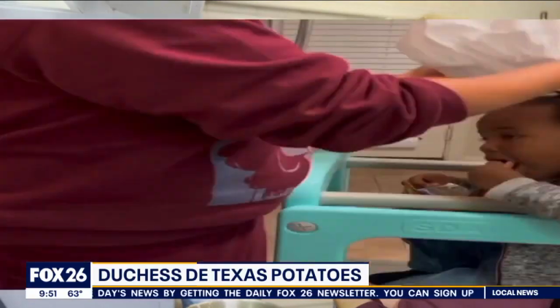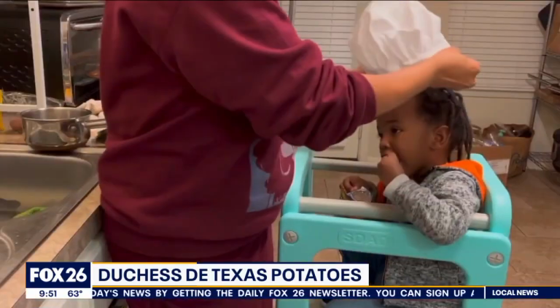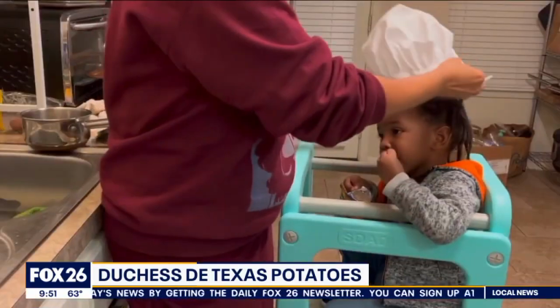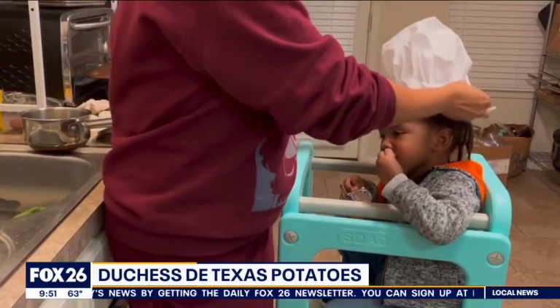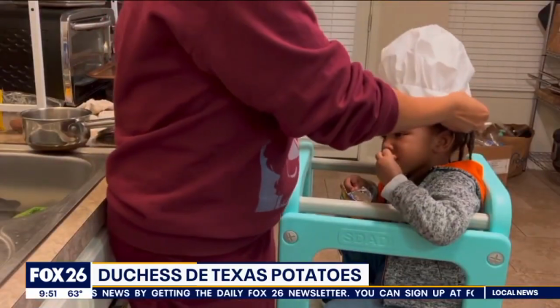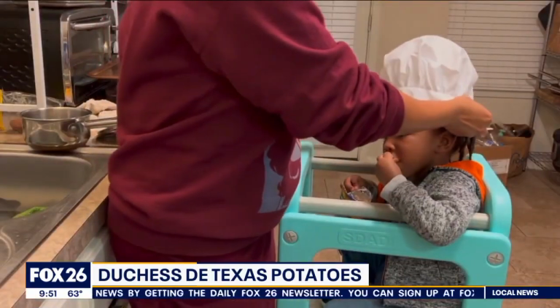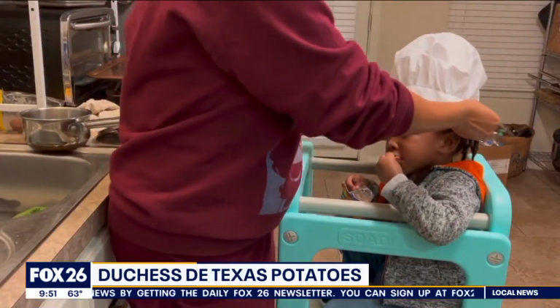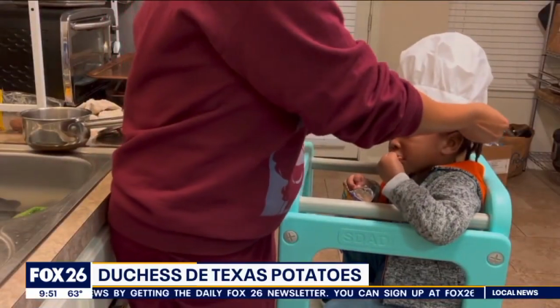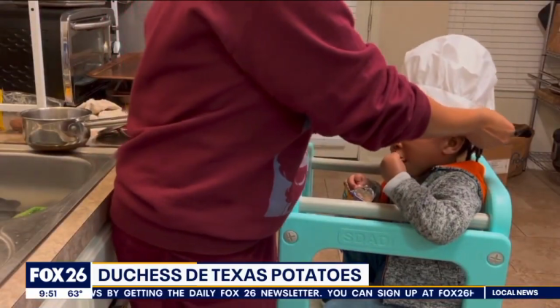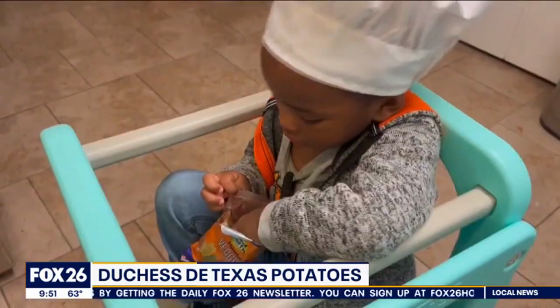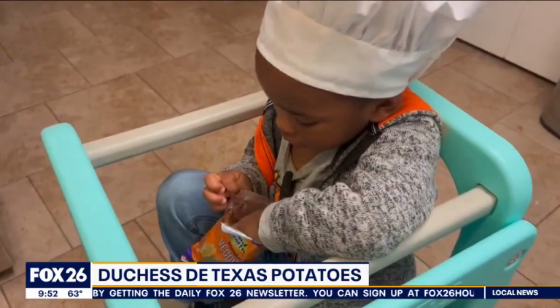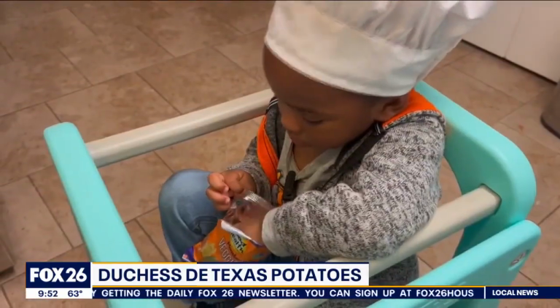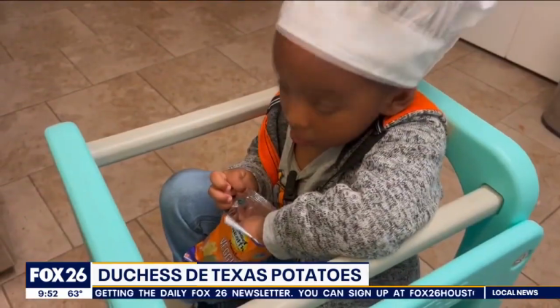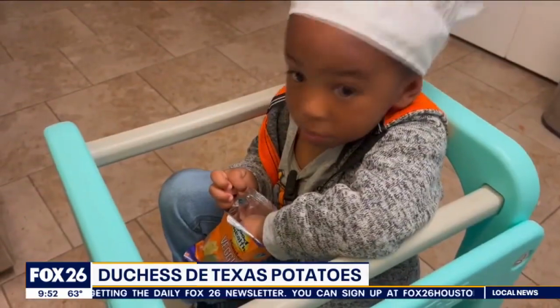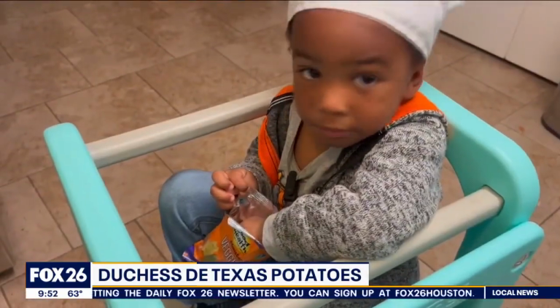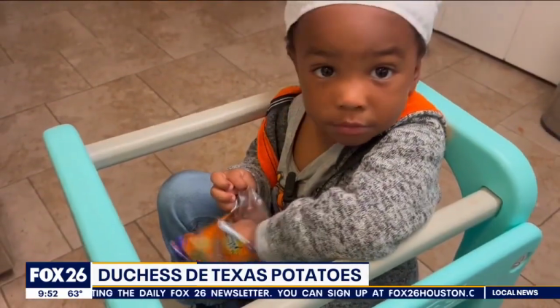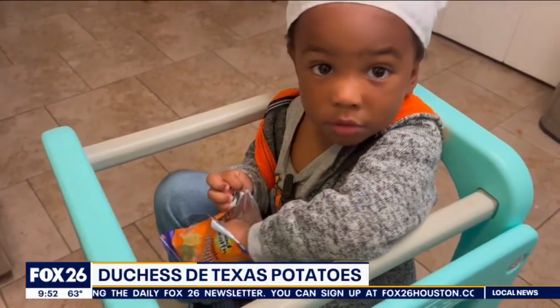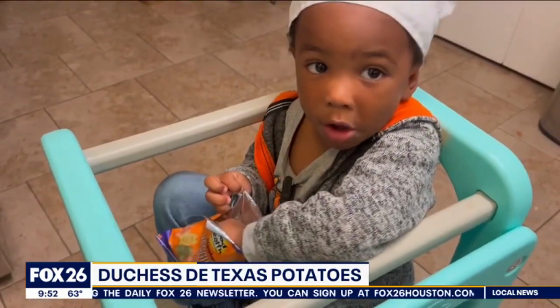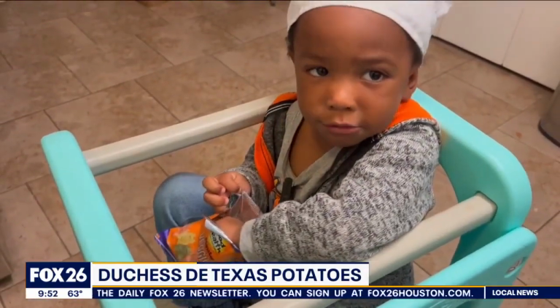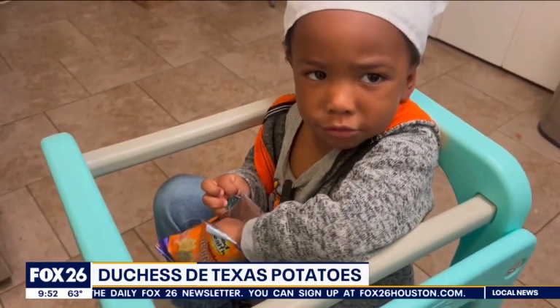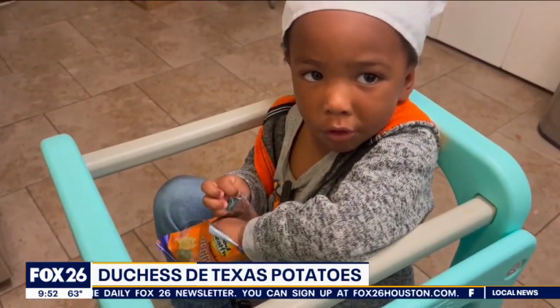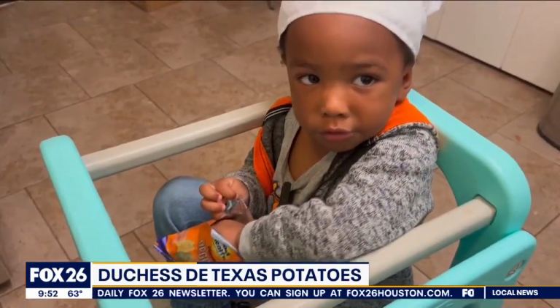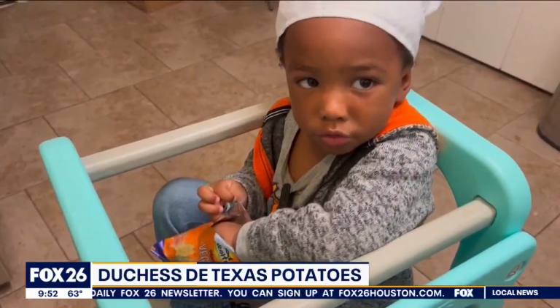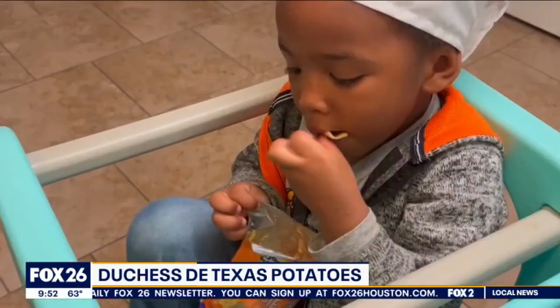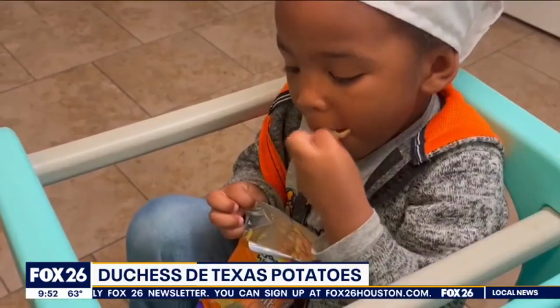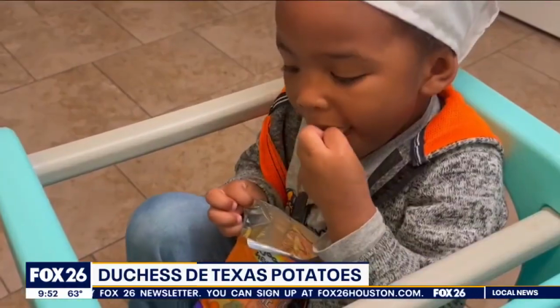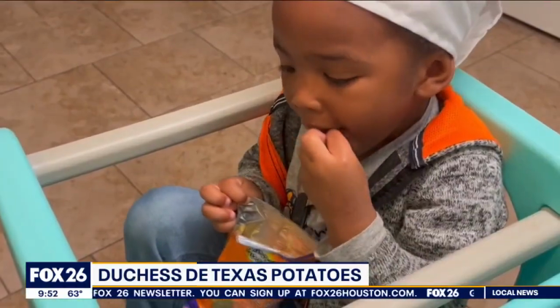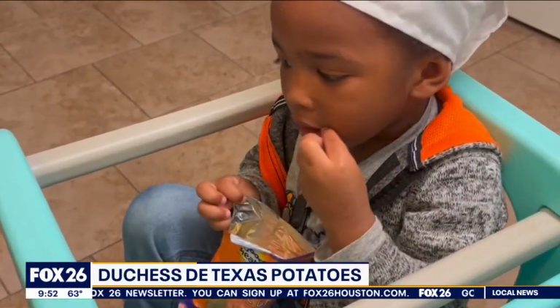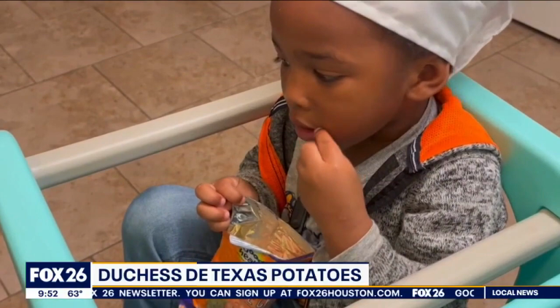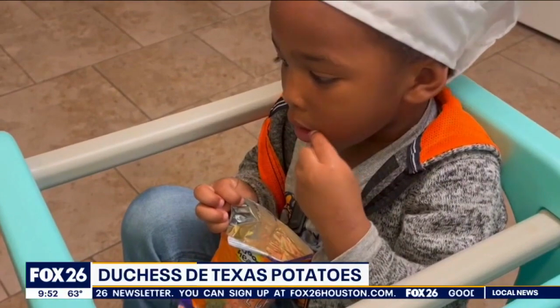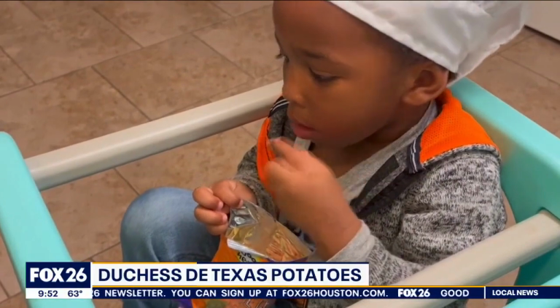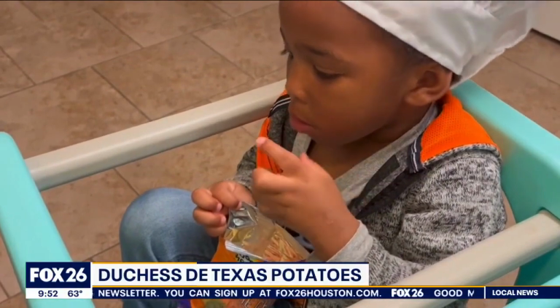Time to call in my sous chef. Are you helping mommy? I believe I have my answer.